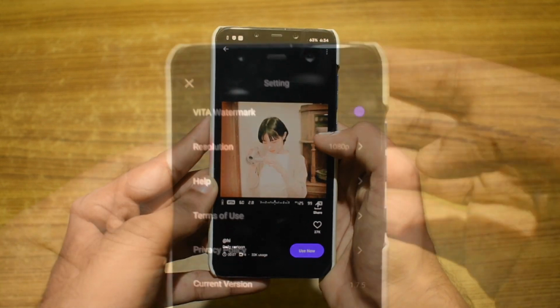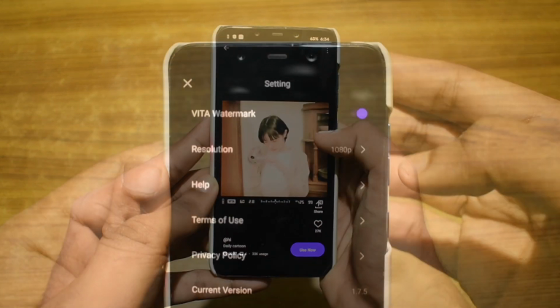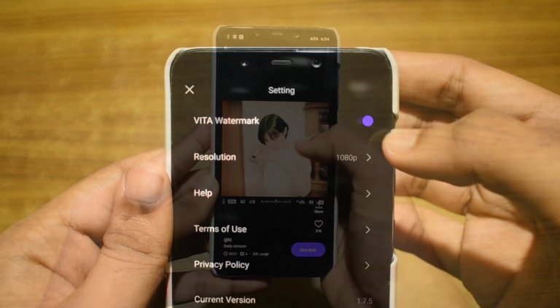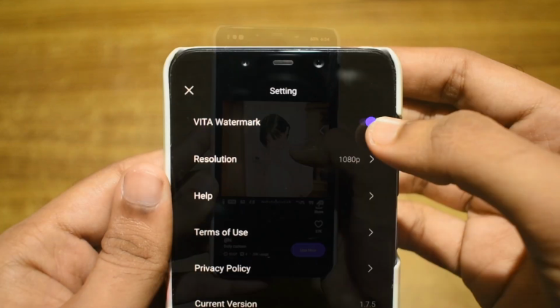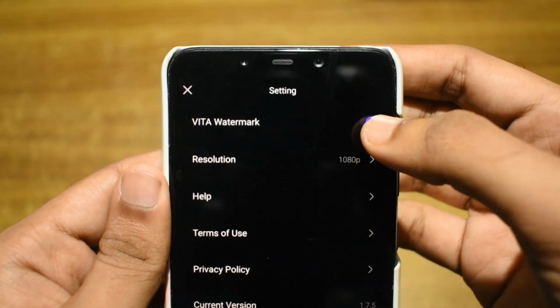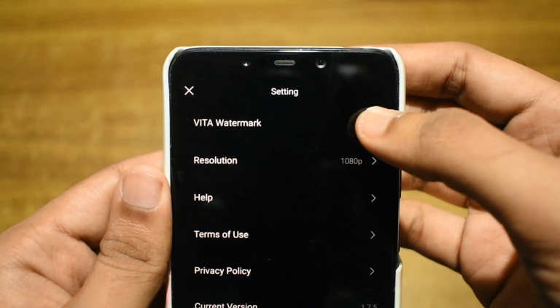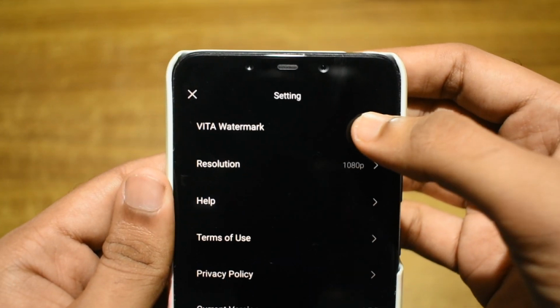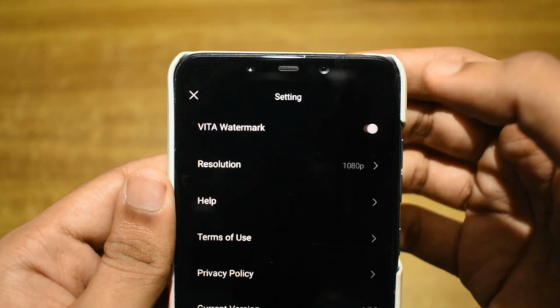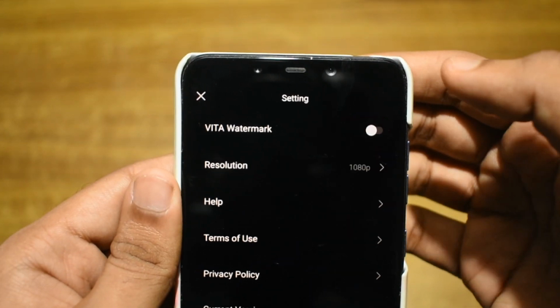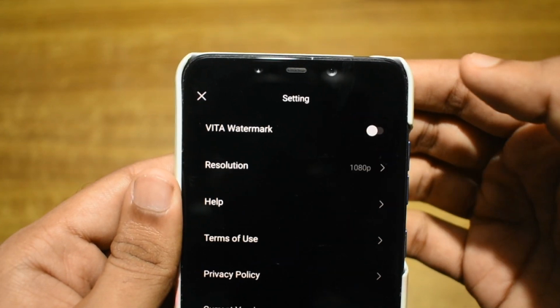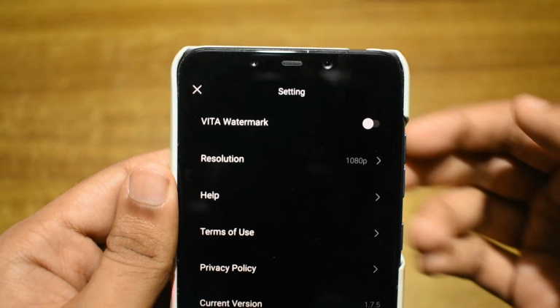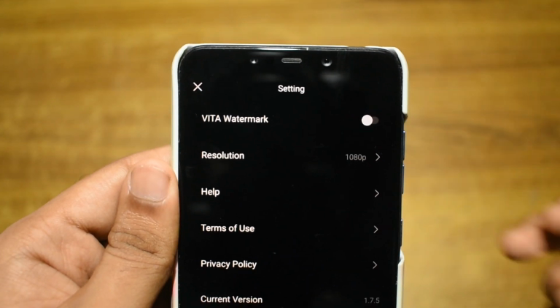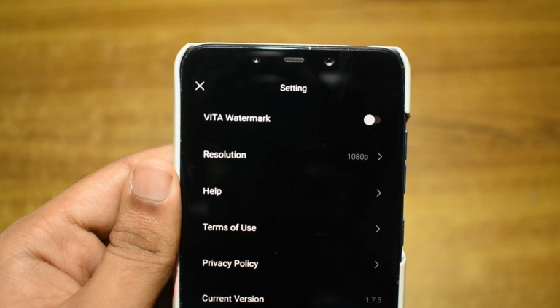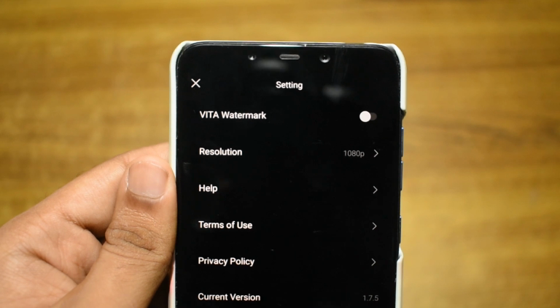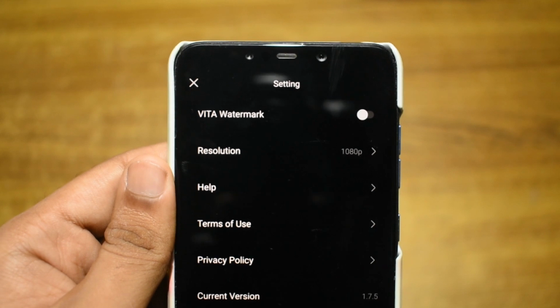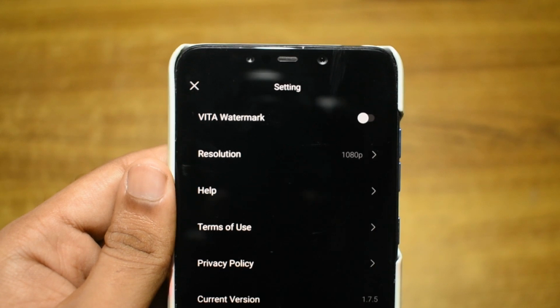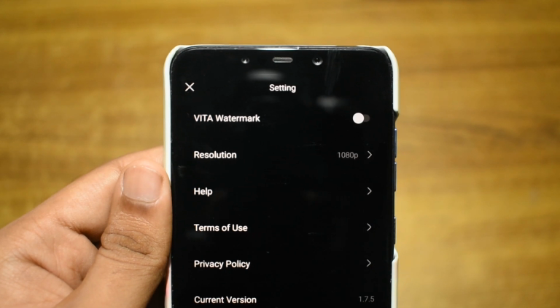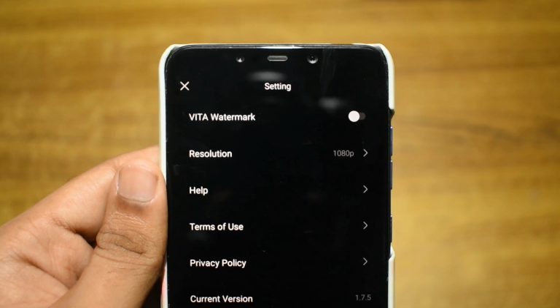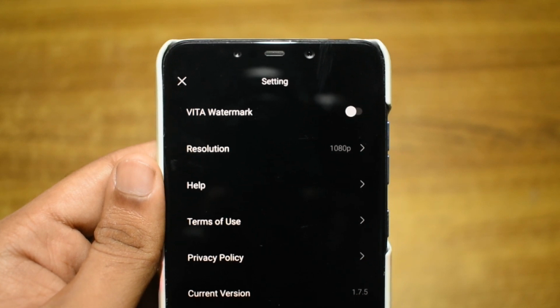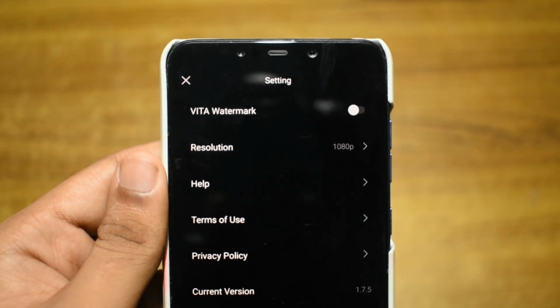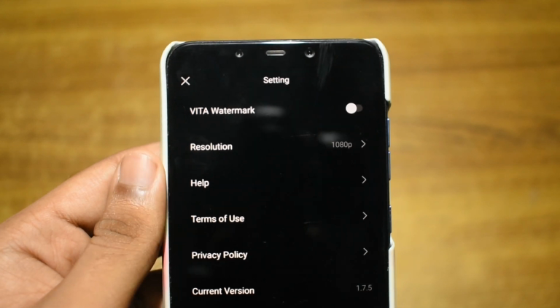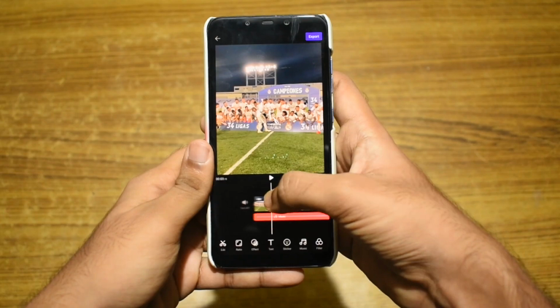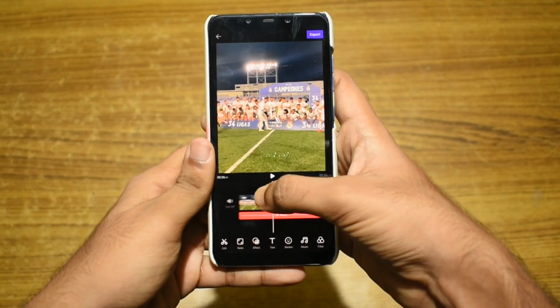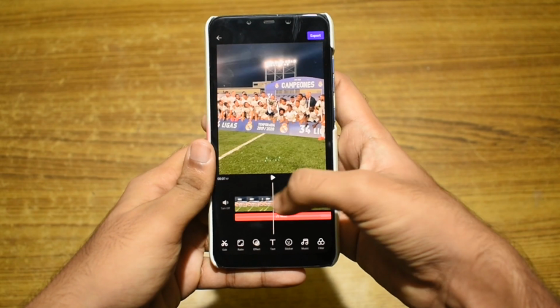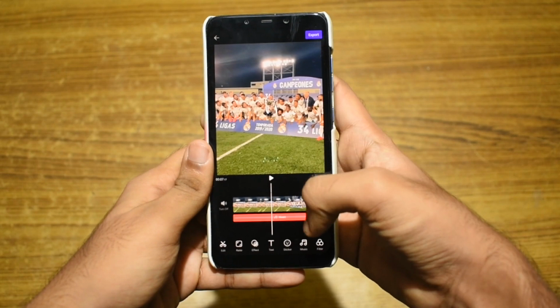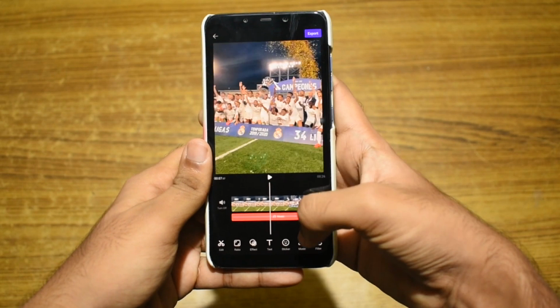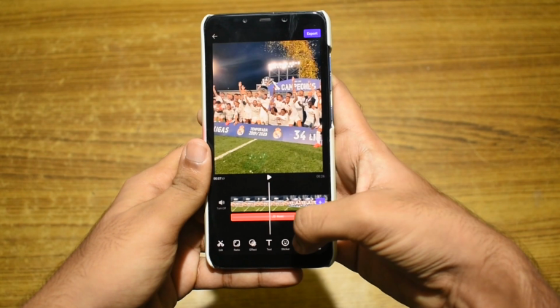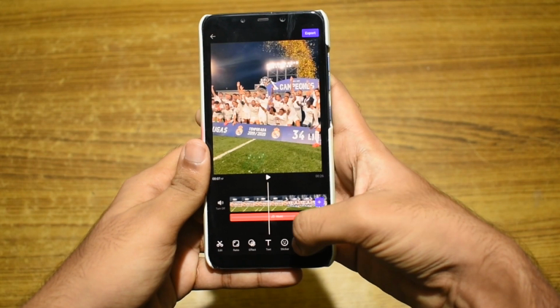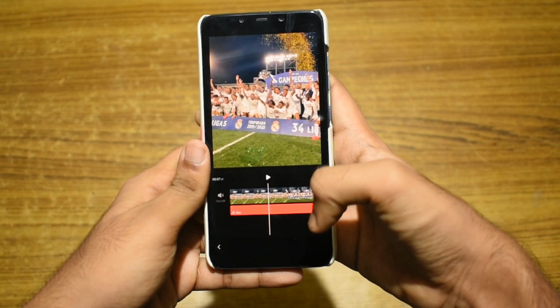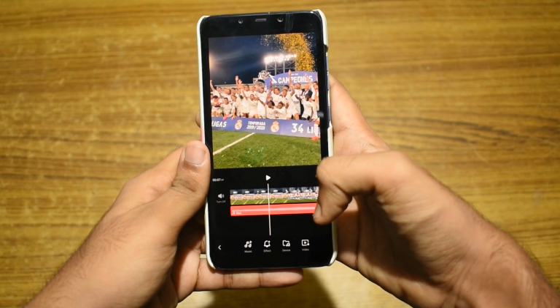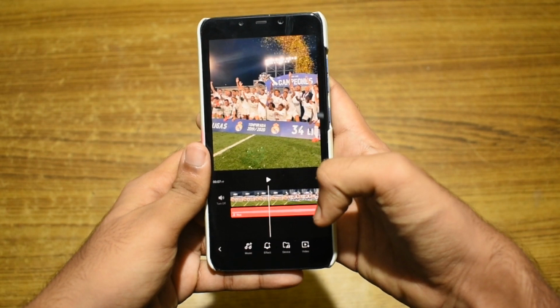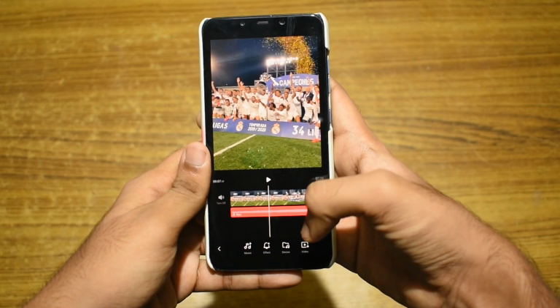And the best thing of all is the option to turn off the watermark. And as a bonus, the app has no ads at all.